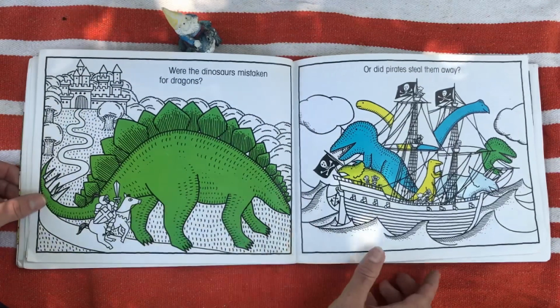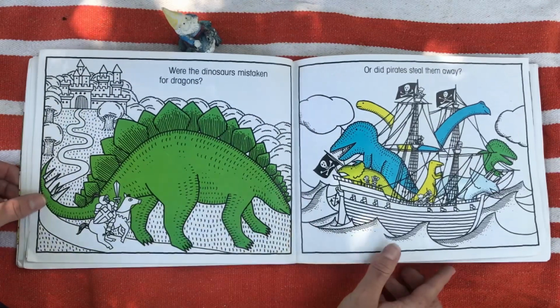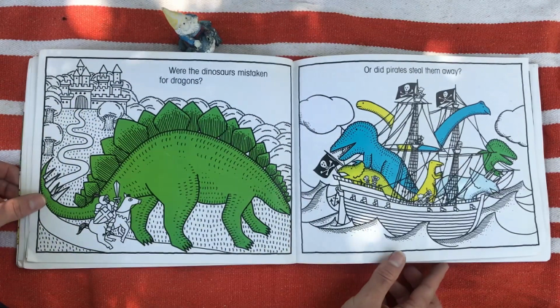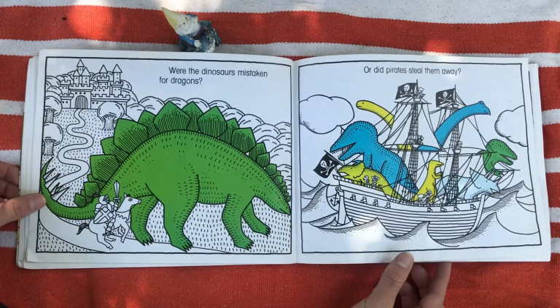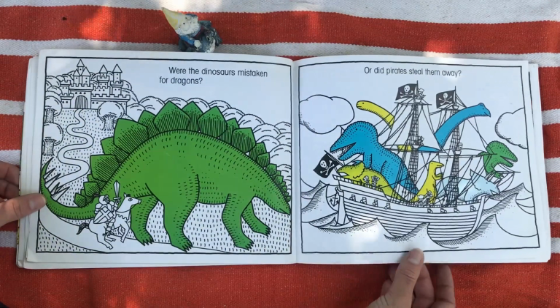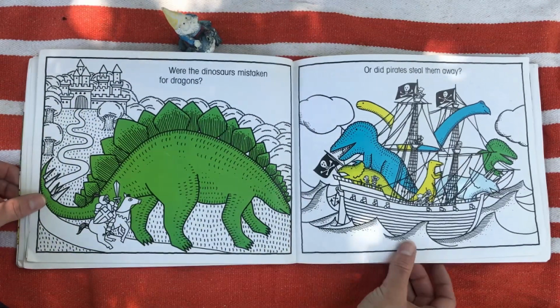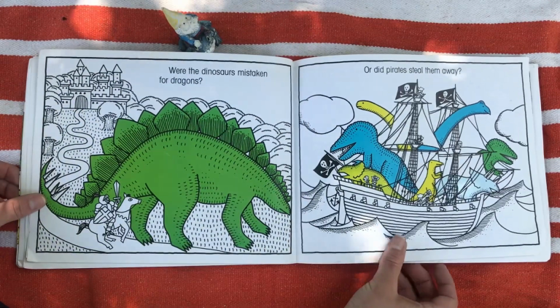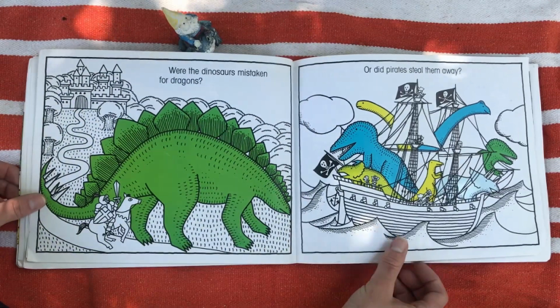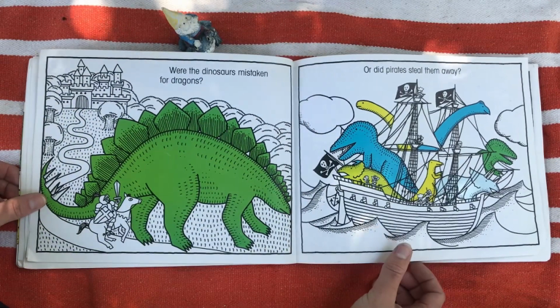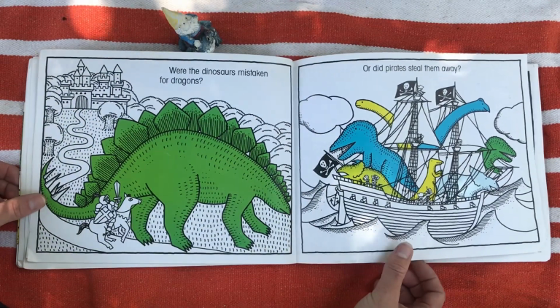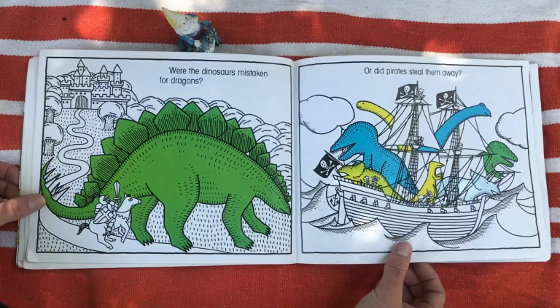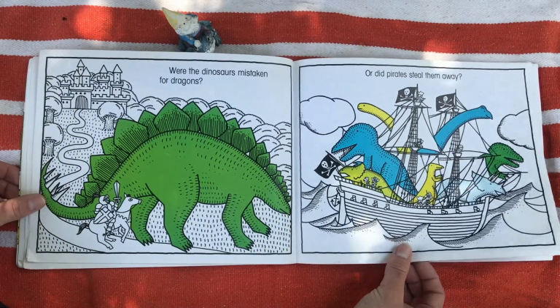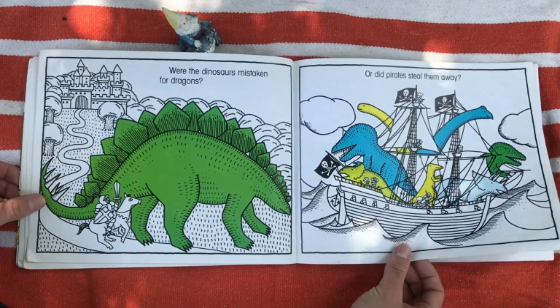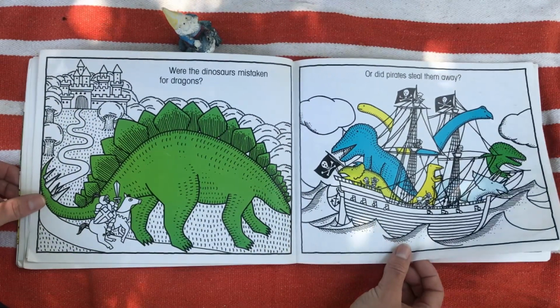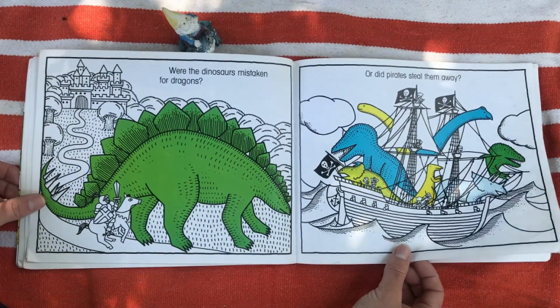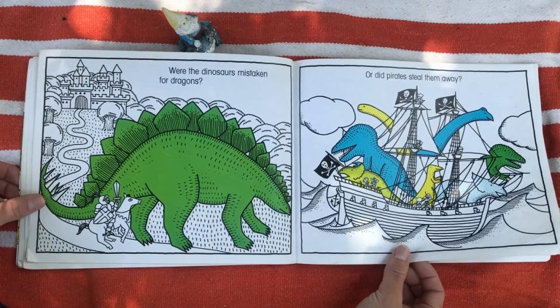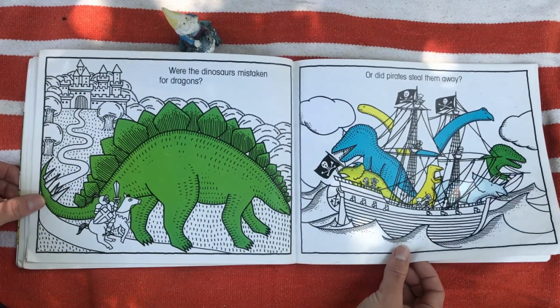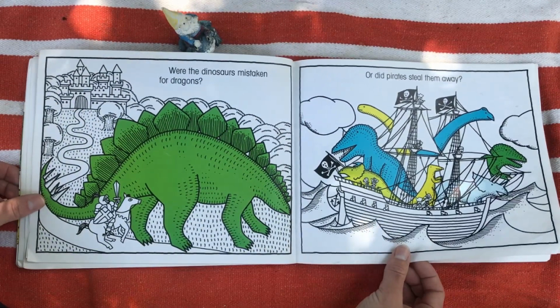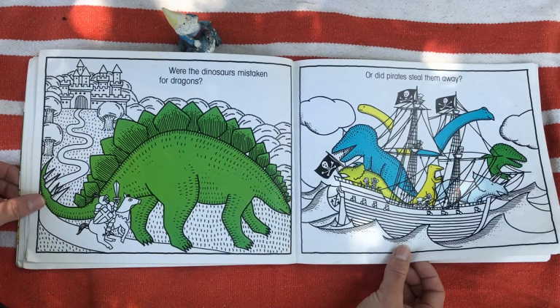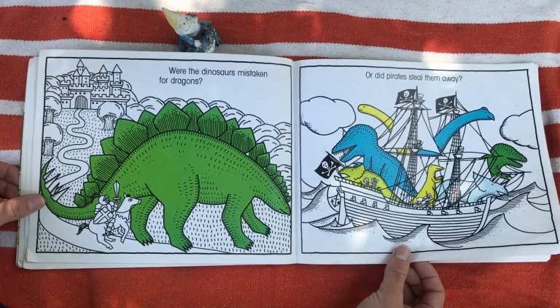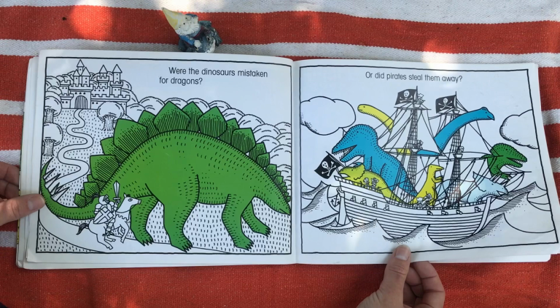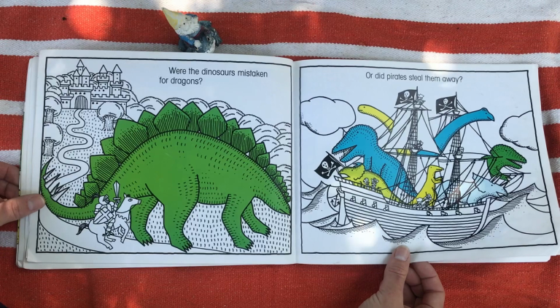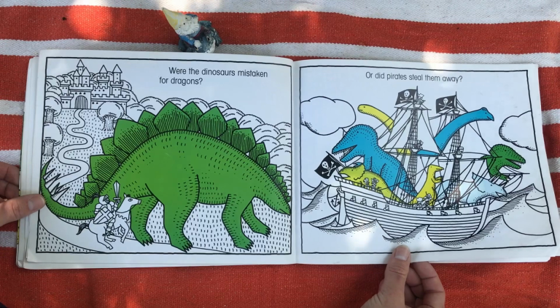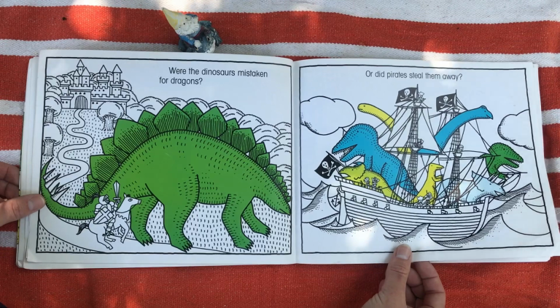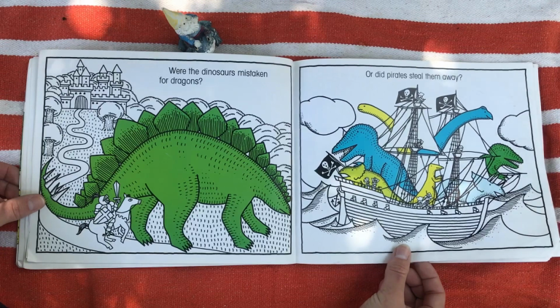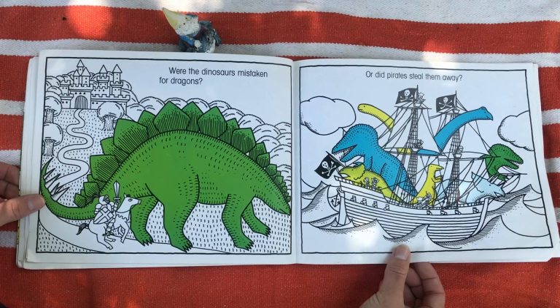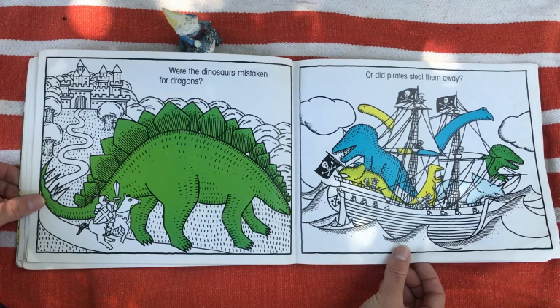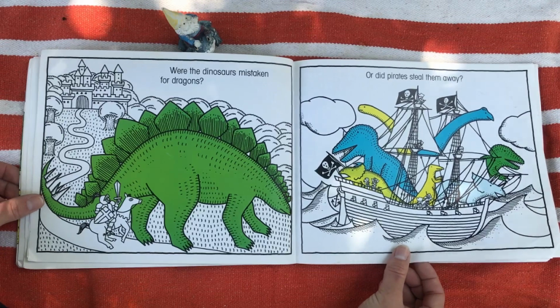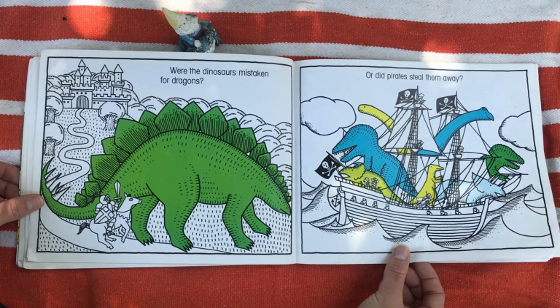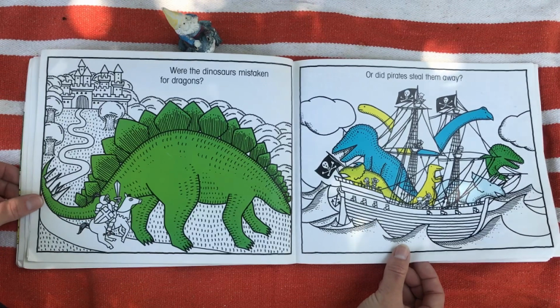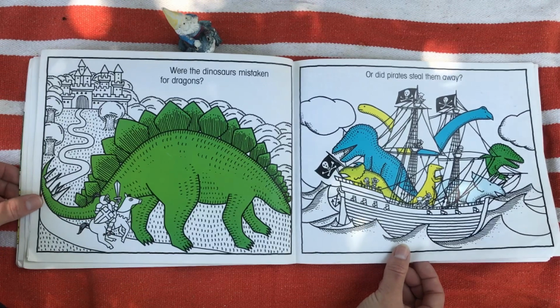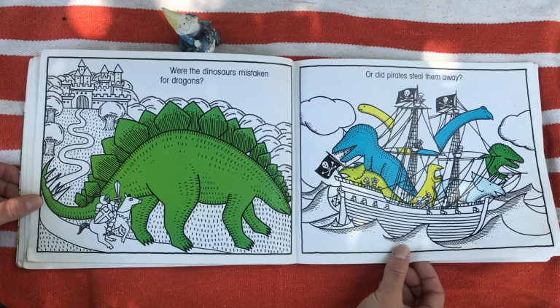Were the dinosaurs mistaken for dragons? Or did pirates steal them away?